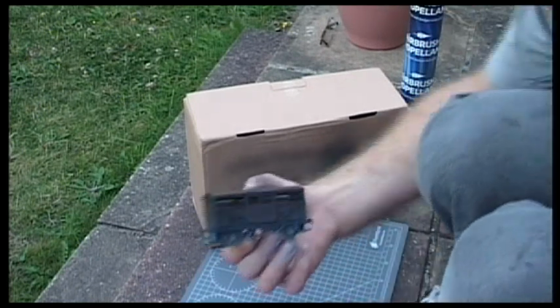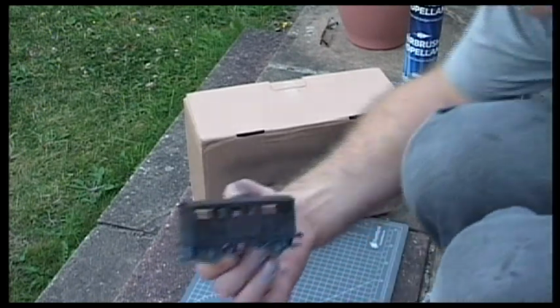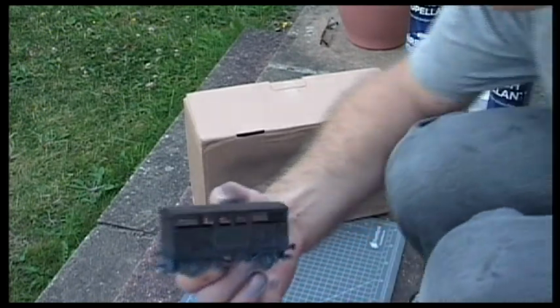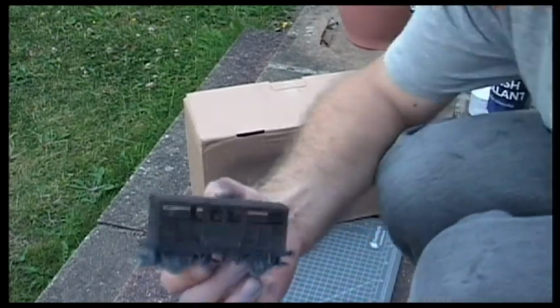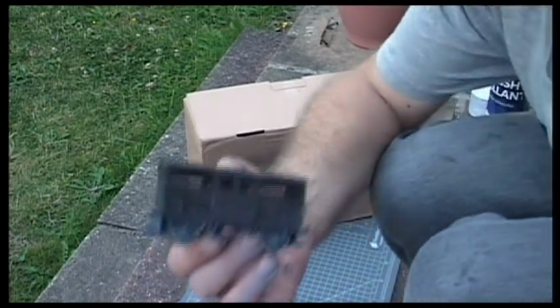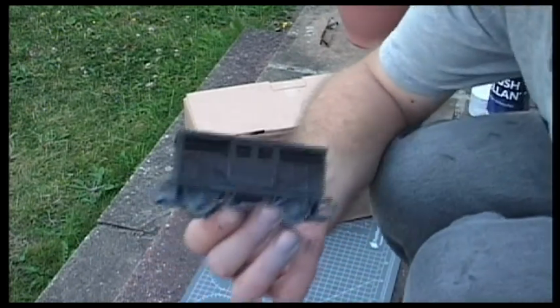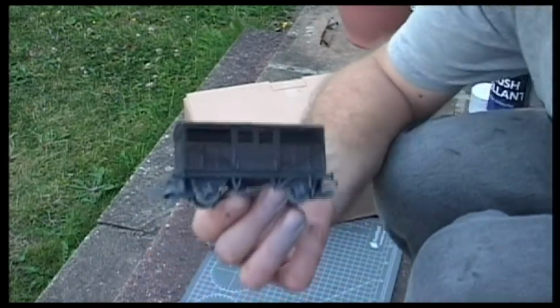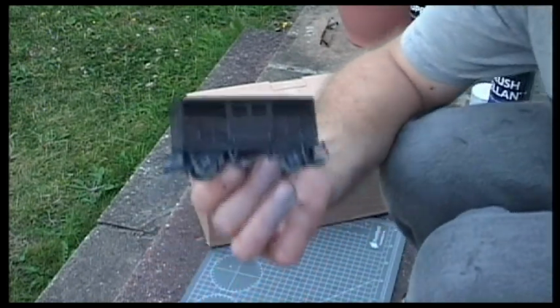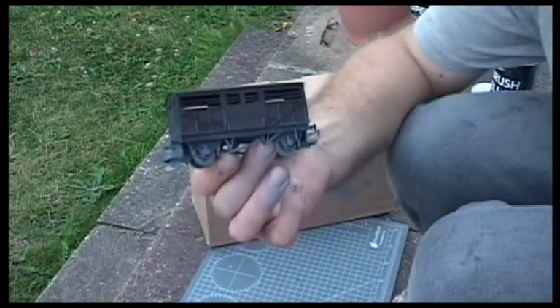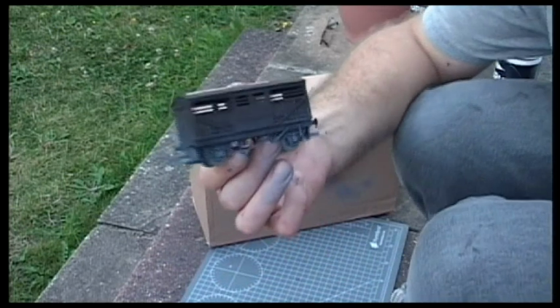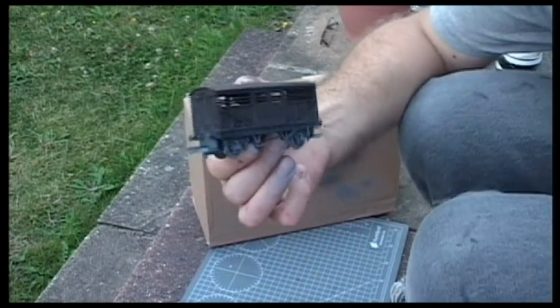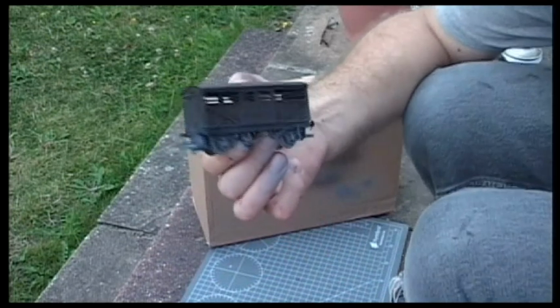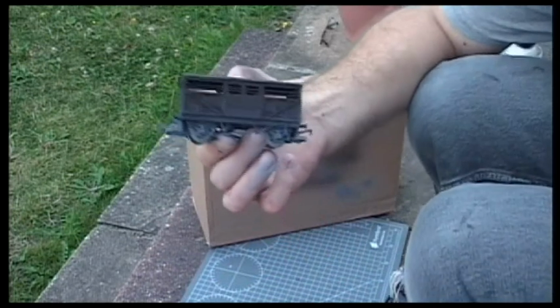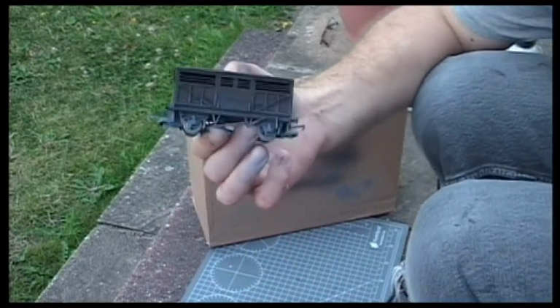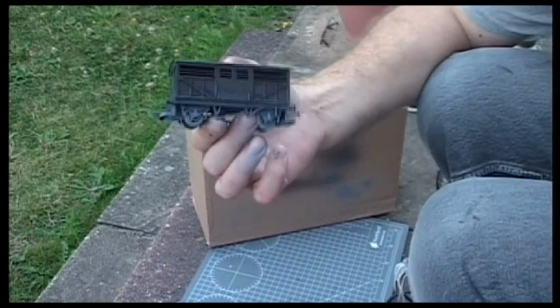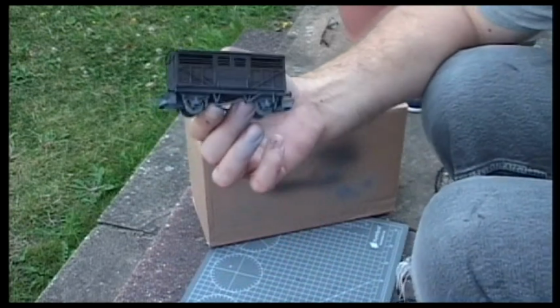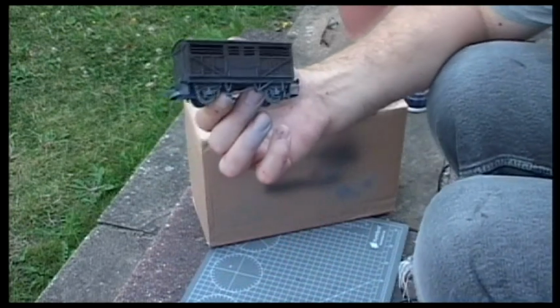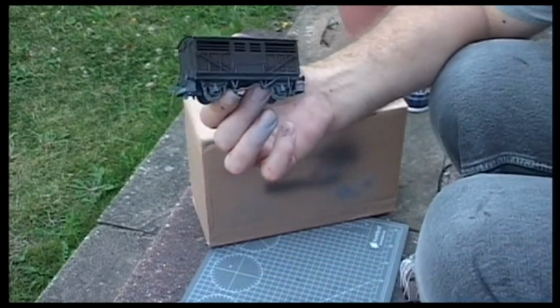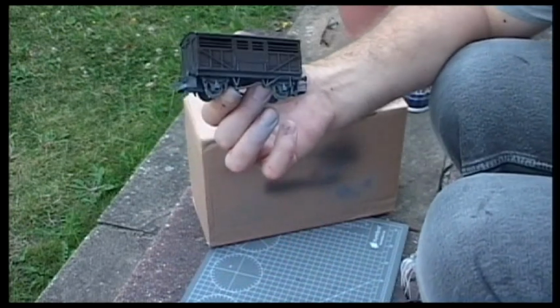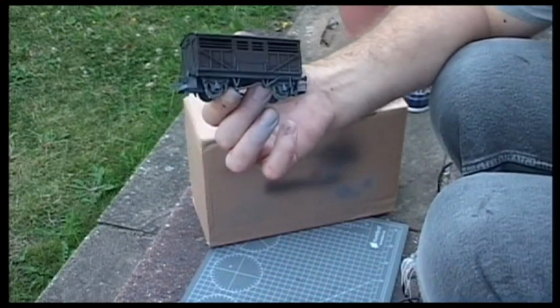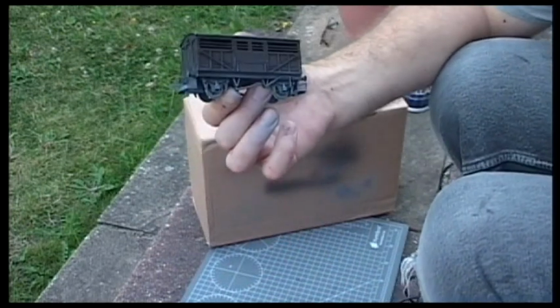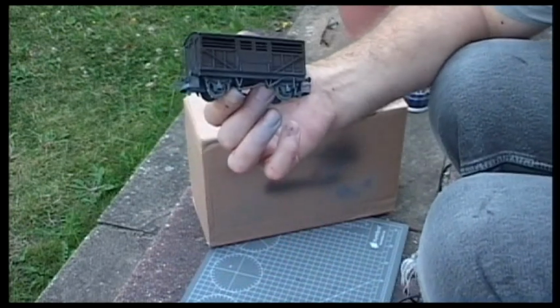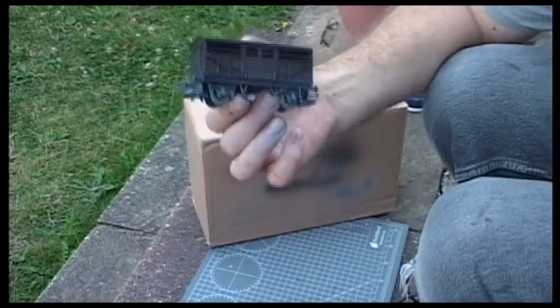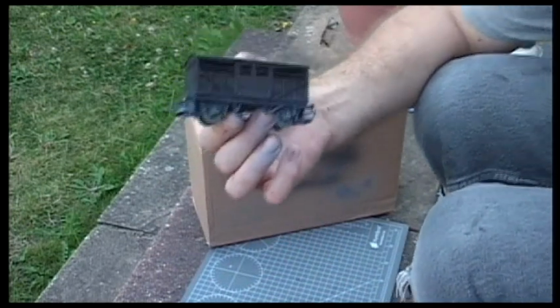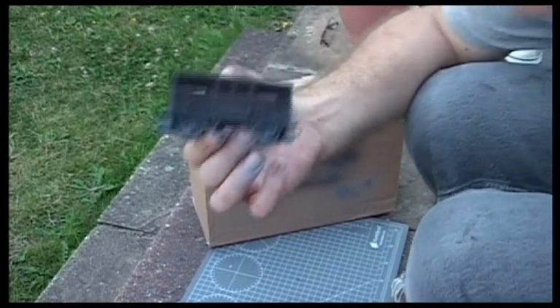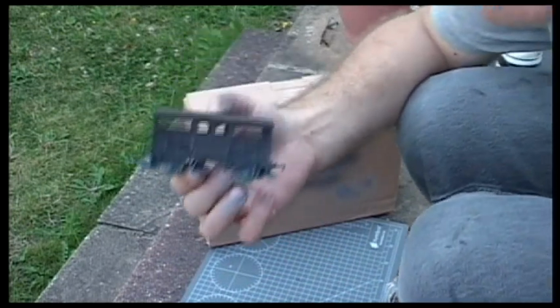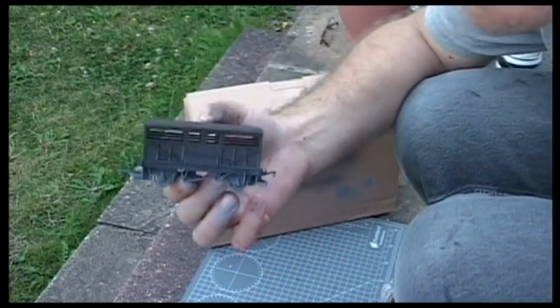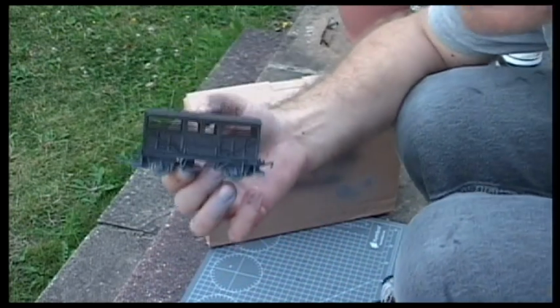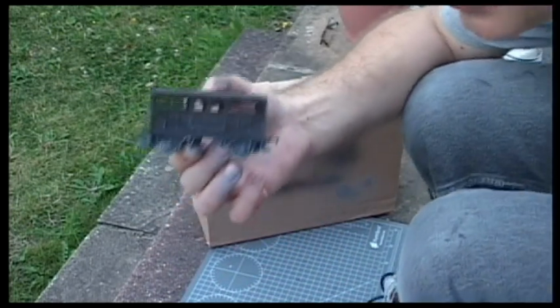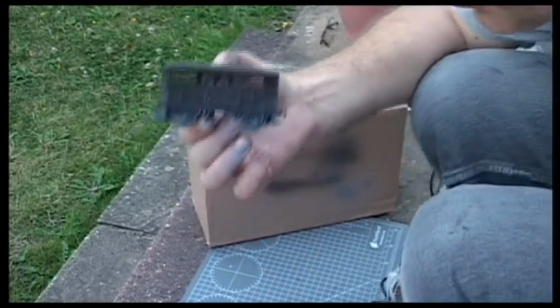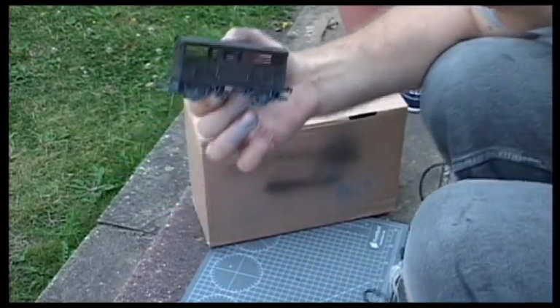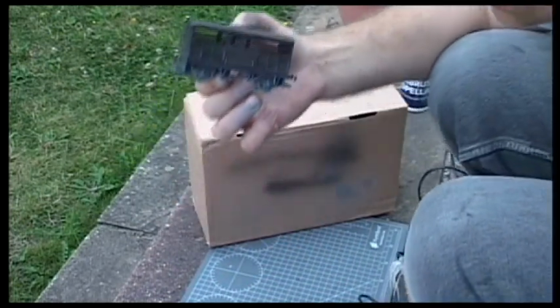And that gives me a nice effect. I'm going to take the wheels off for the other wagons.